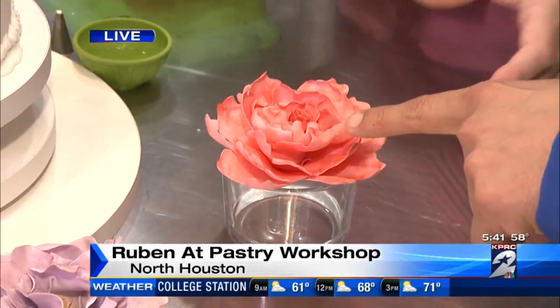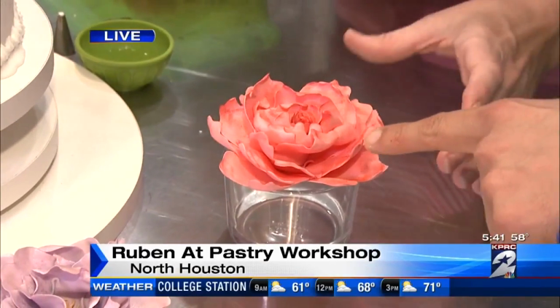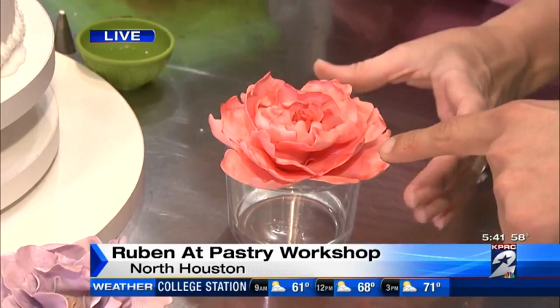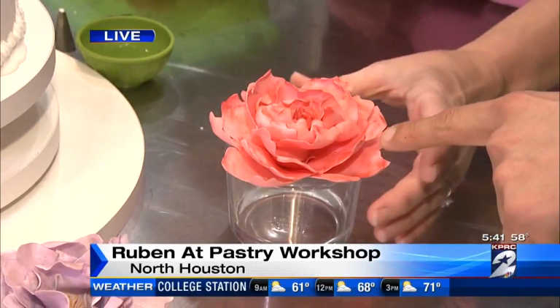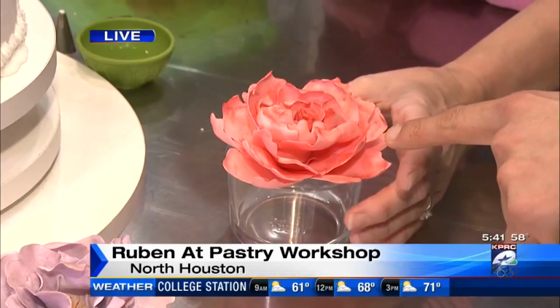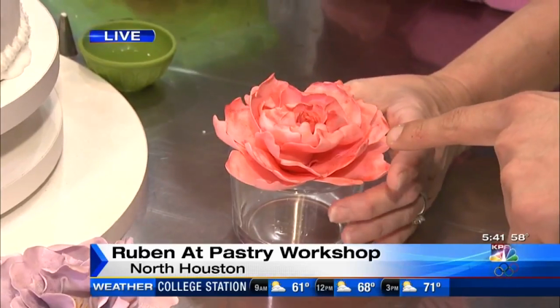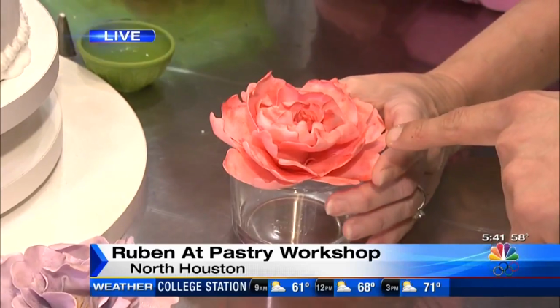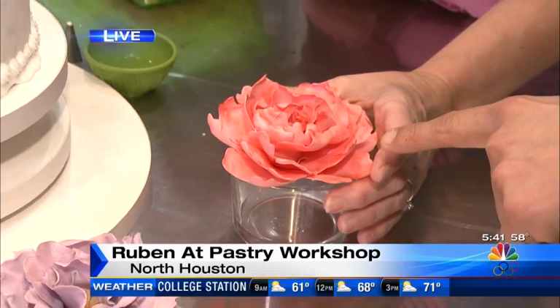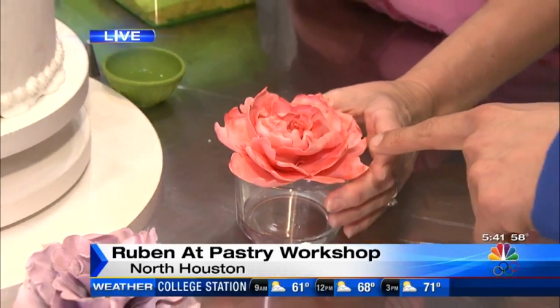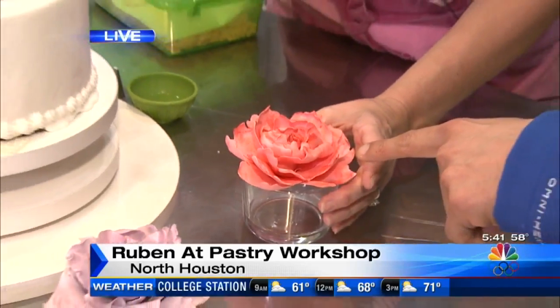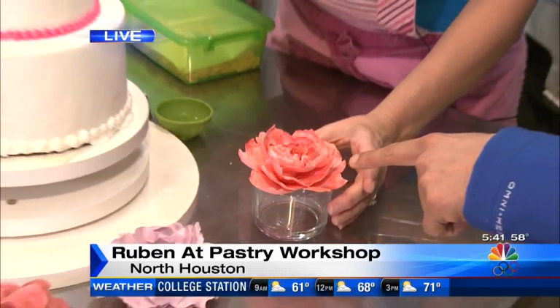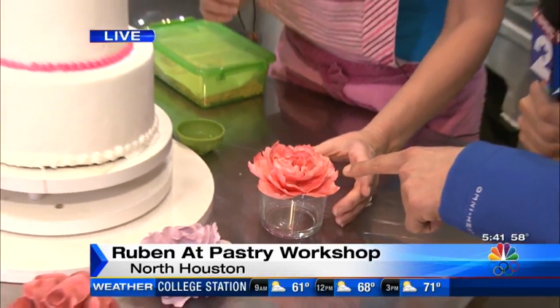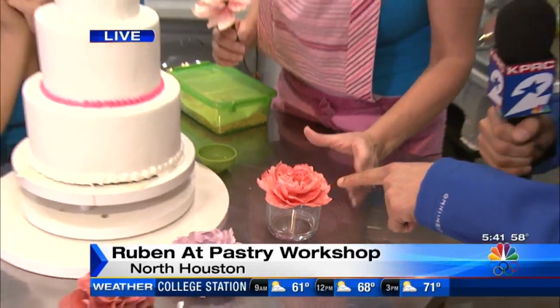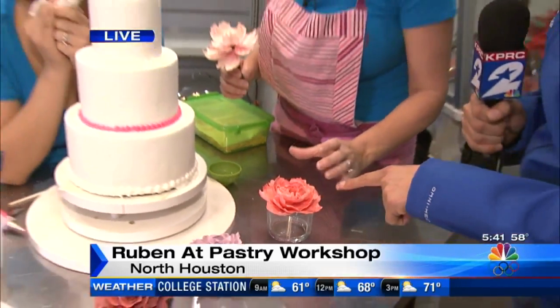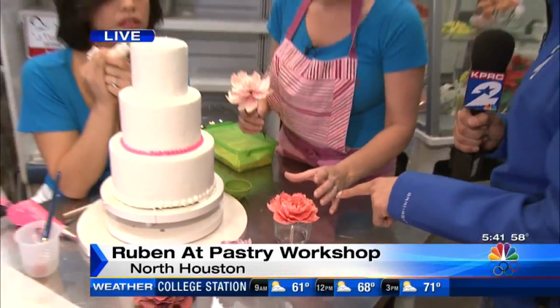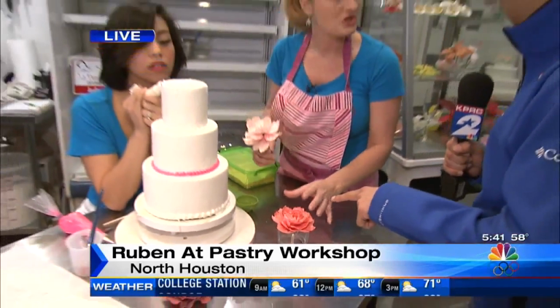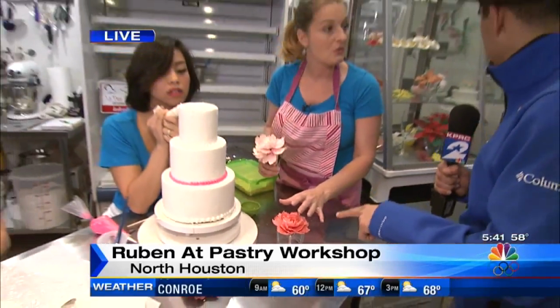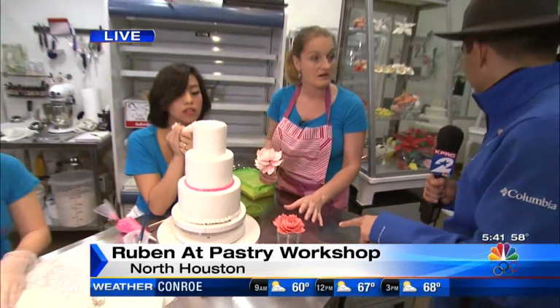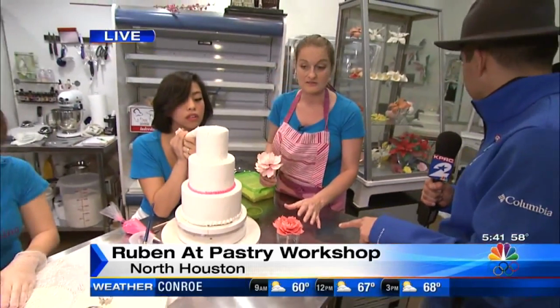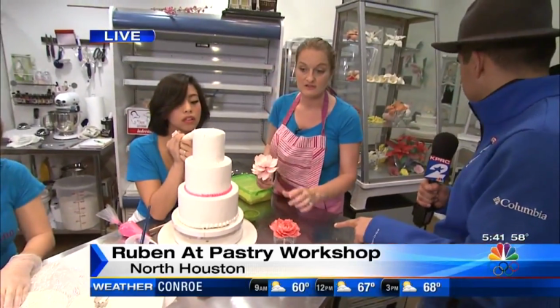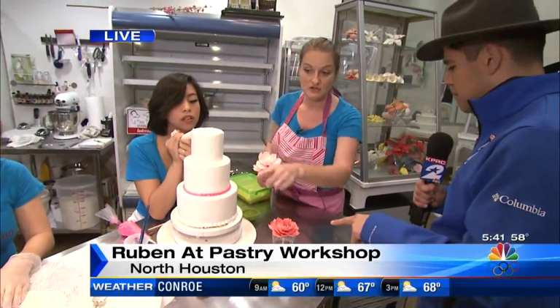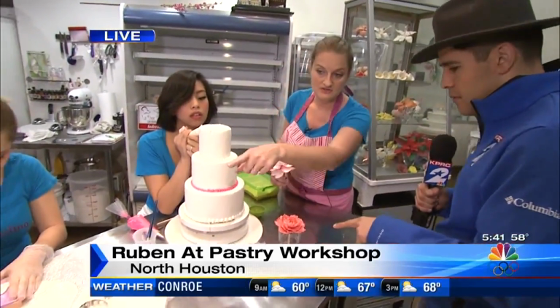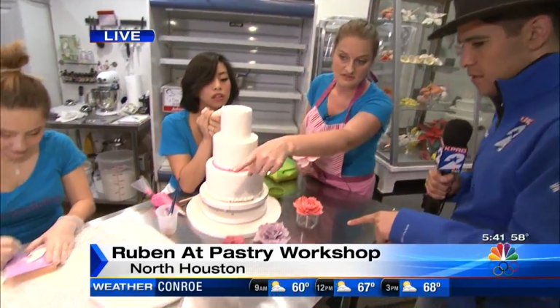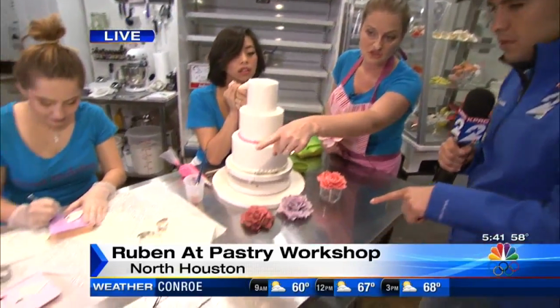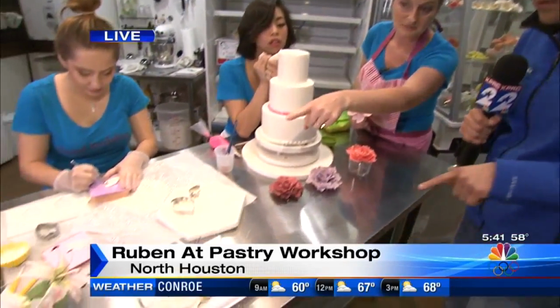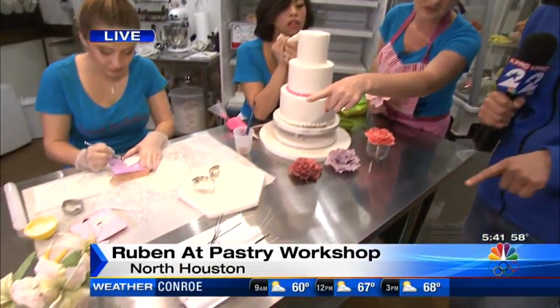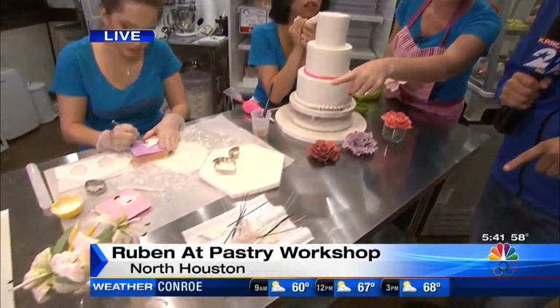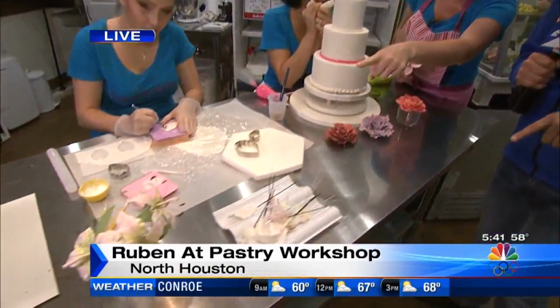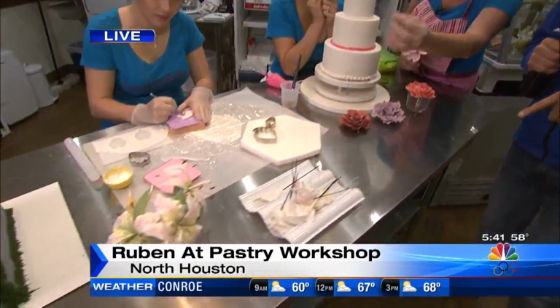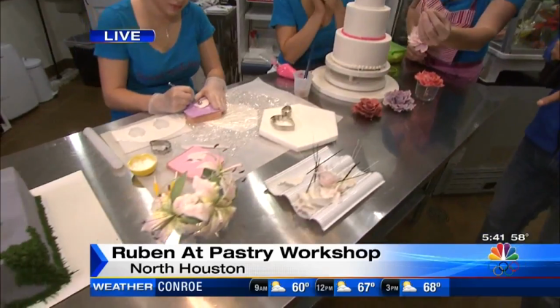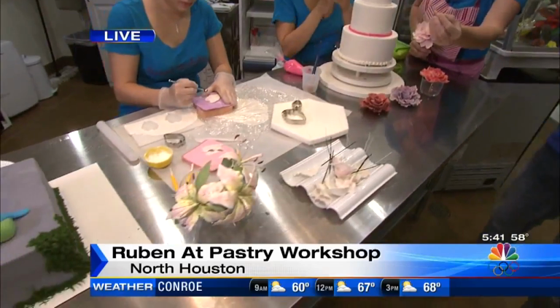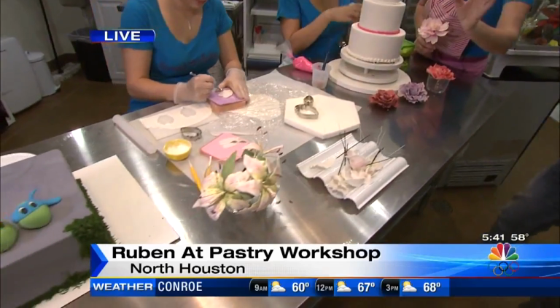We call these our fully edible flowers — fully edible, there's no wire in these. If you notice, these are shaped a little differently; there's wire in them.